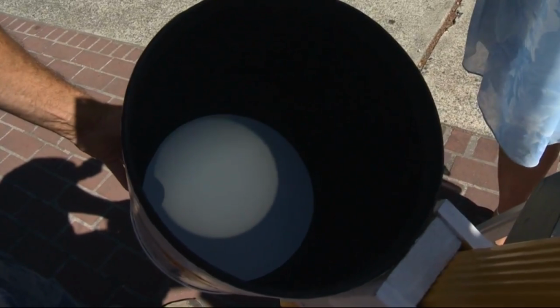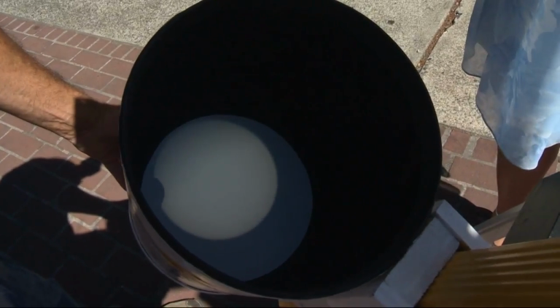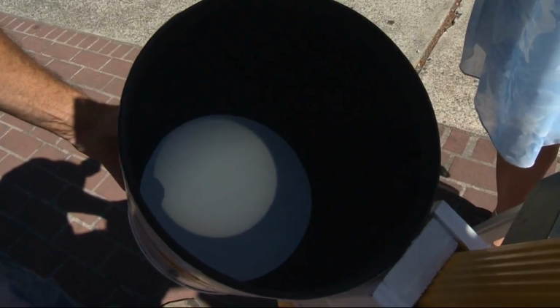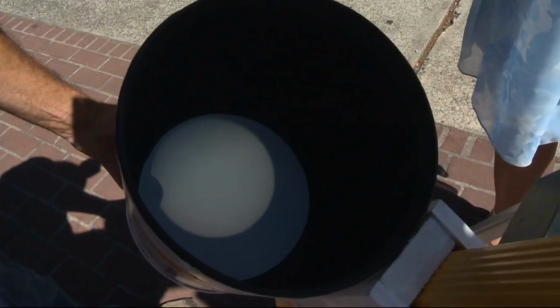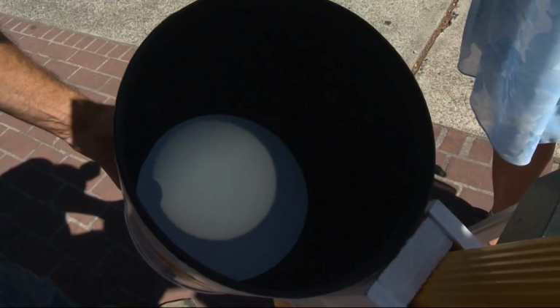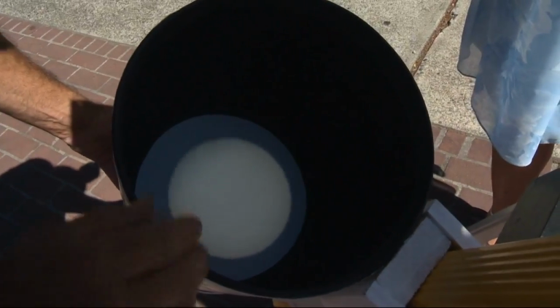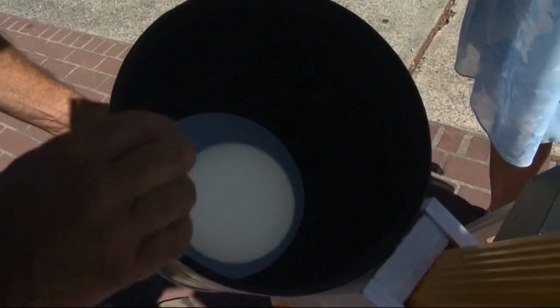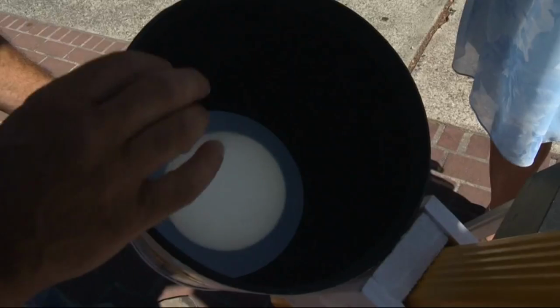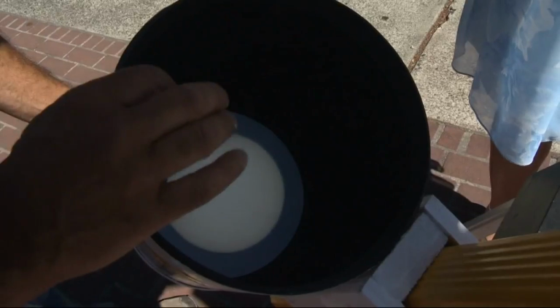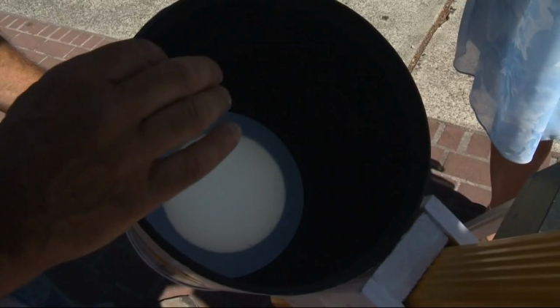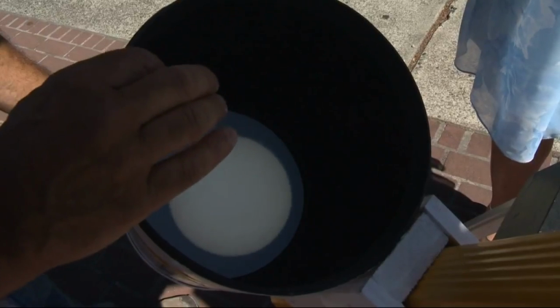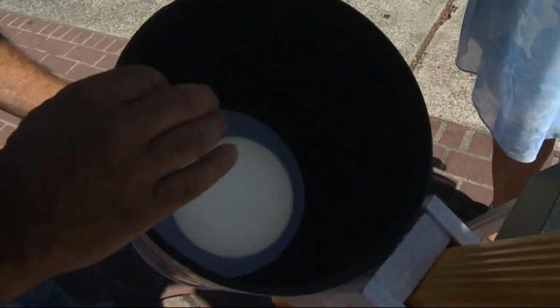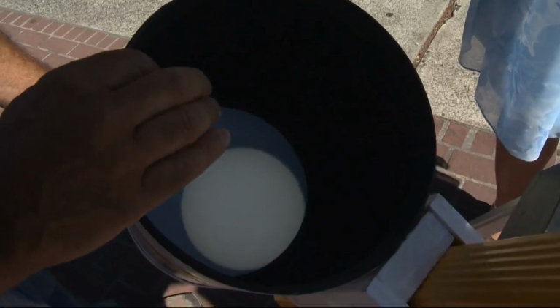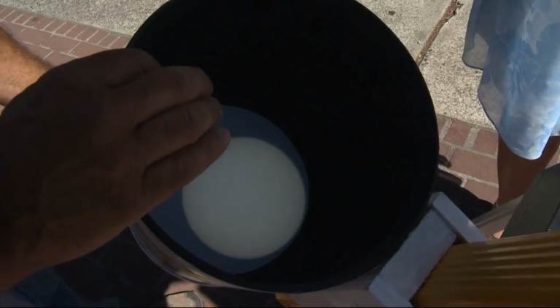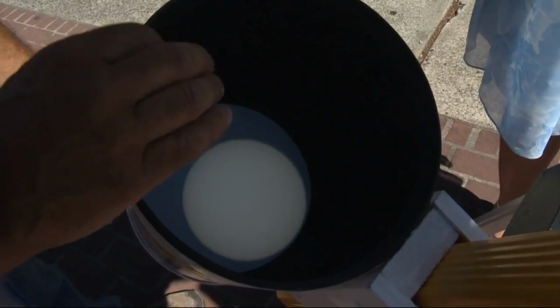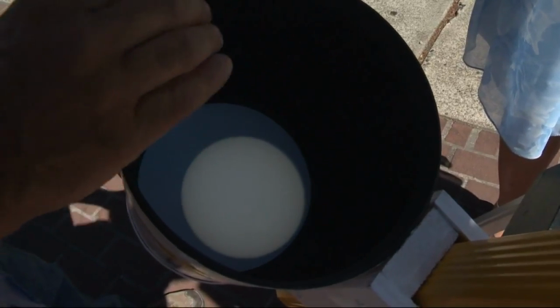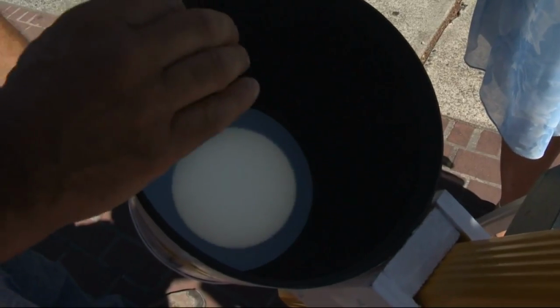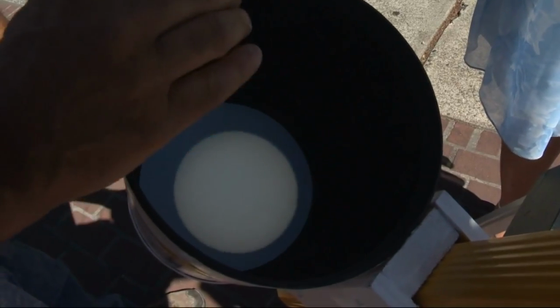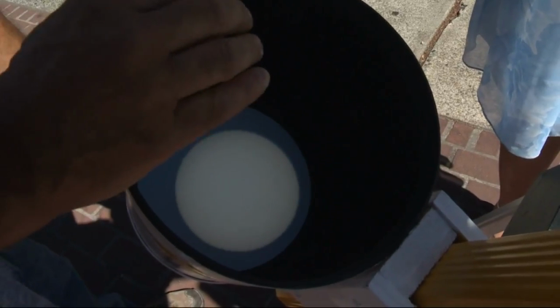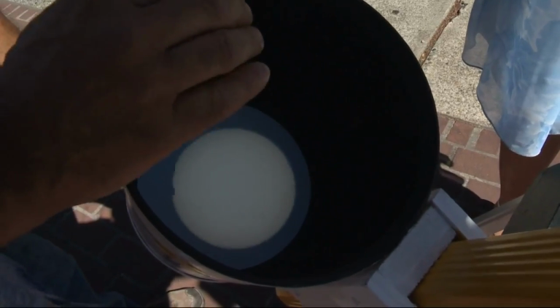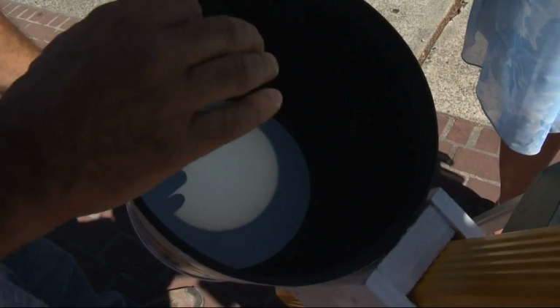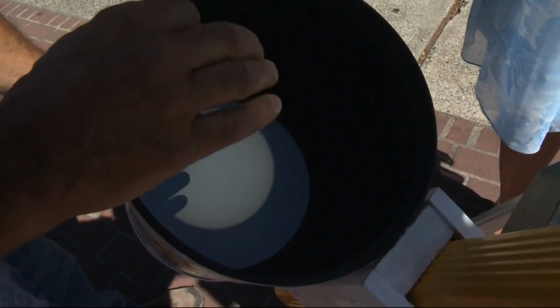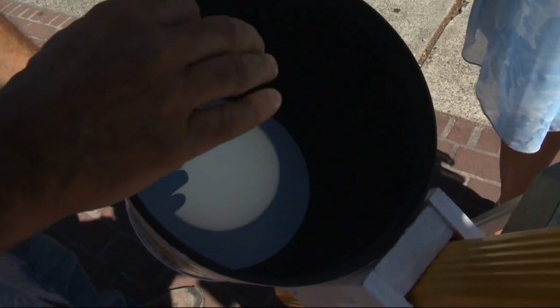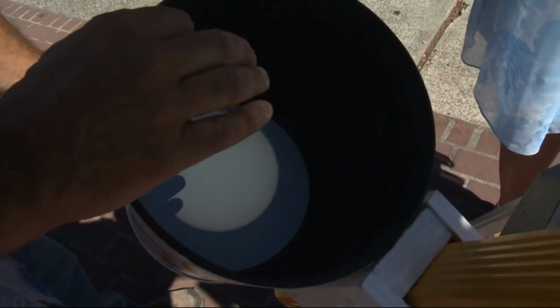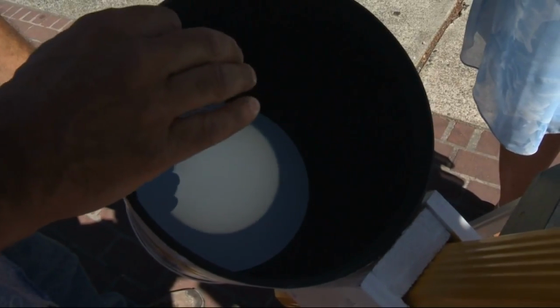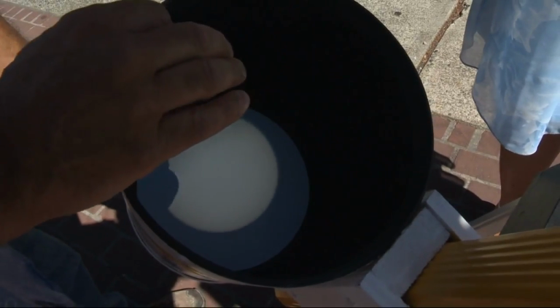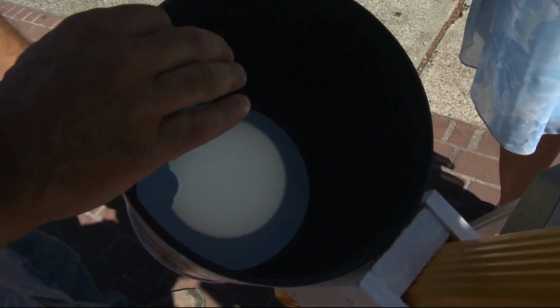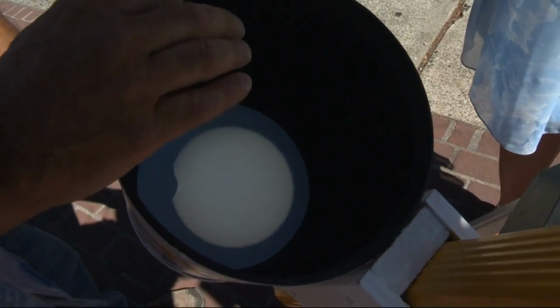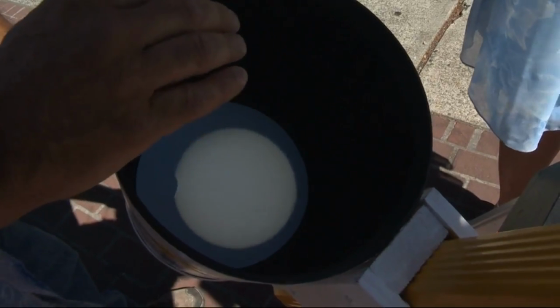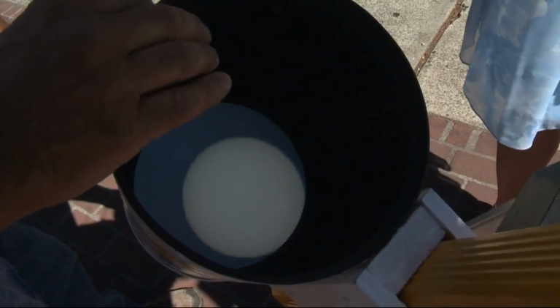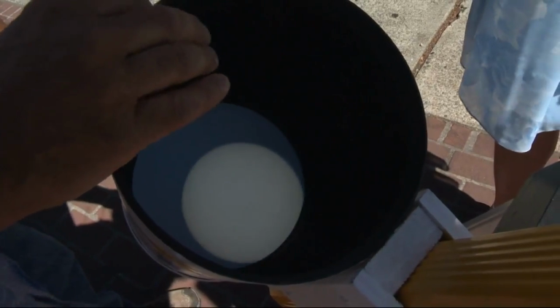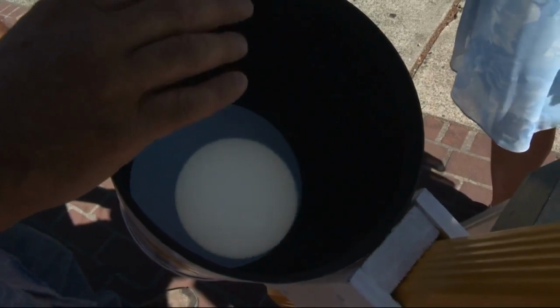Right. And there are no sunspots right now, but if there were, you could see them really clearly with this.